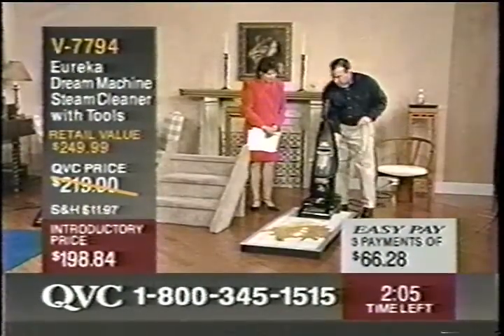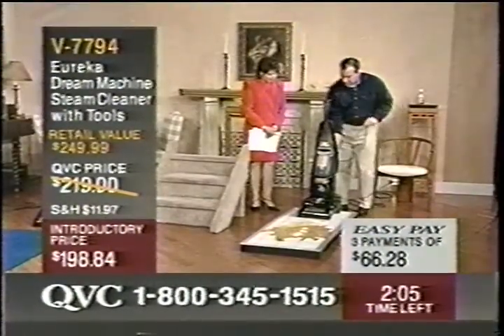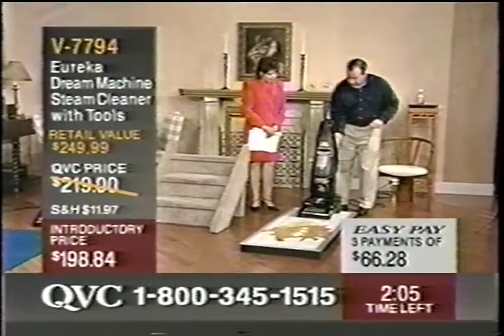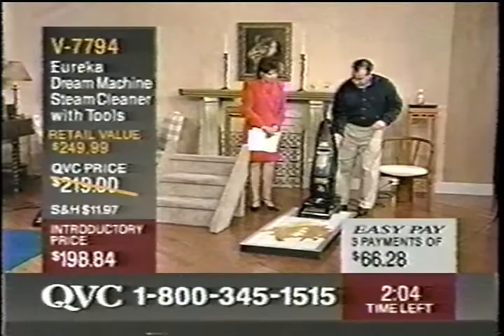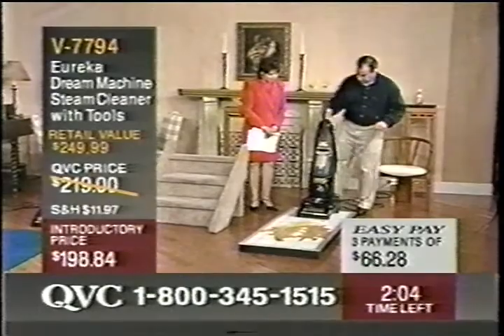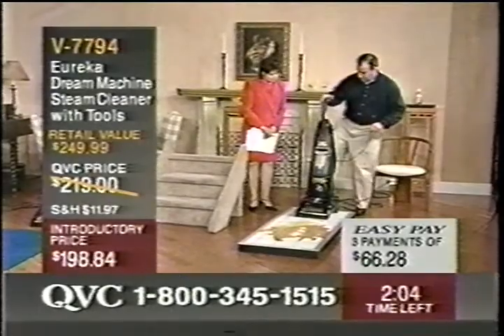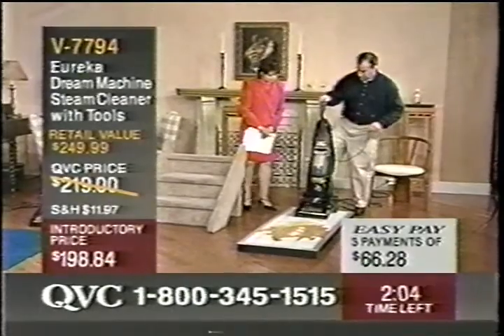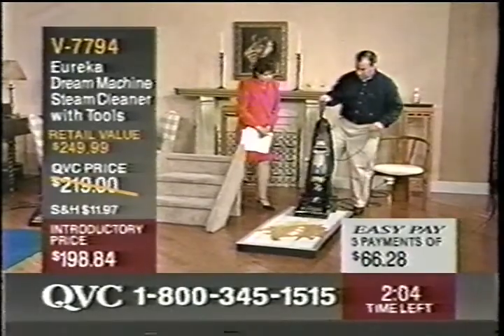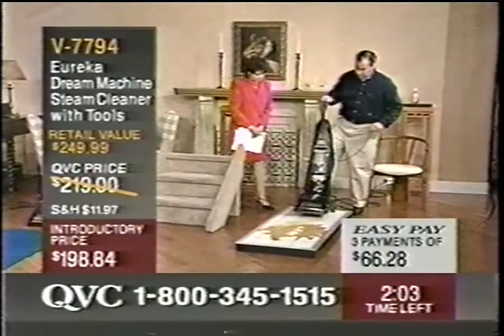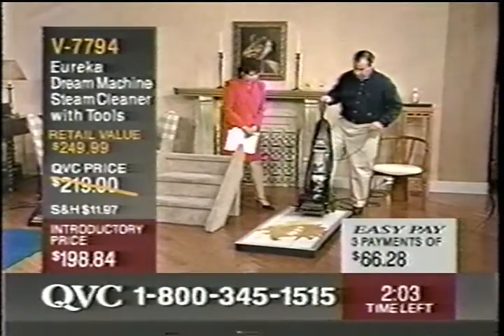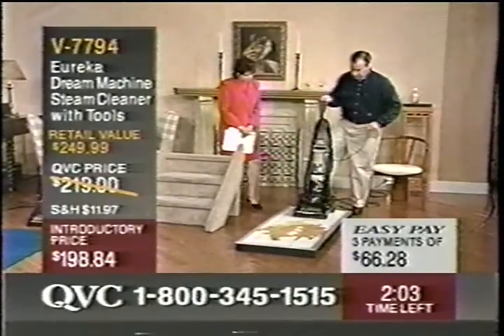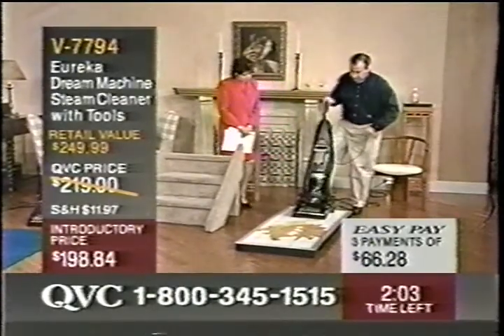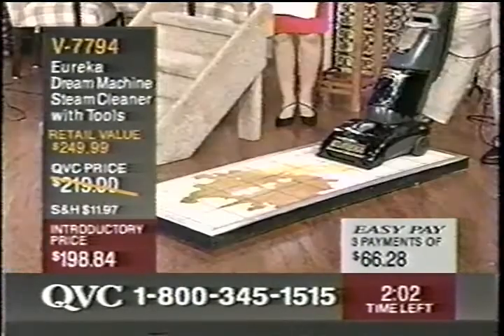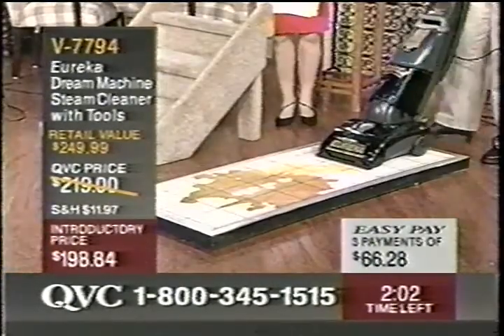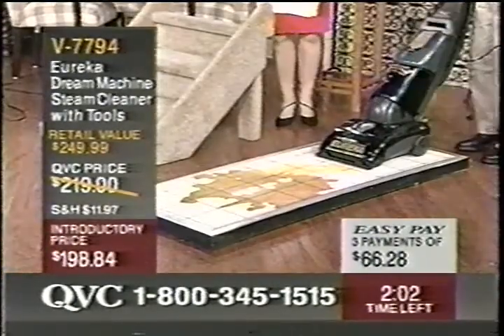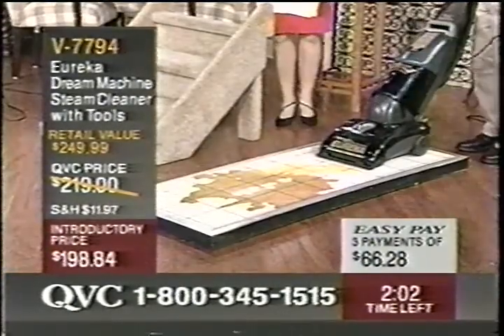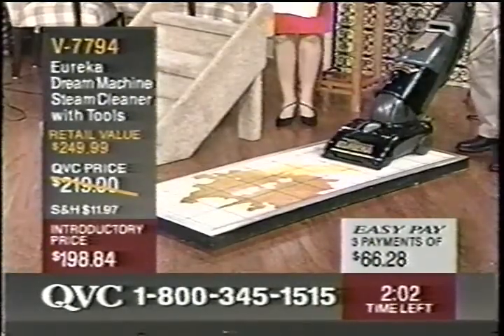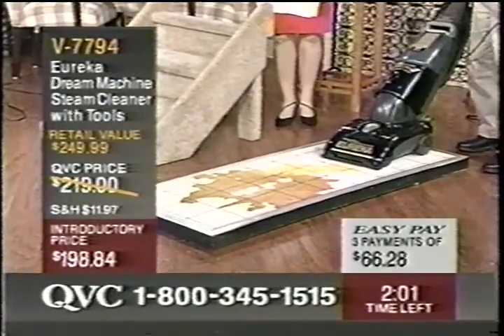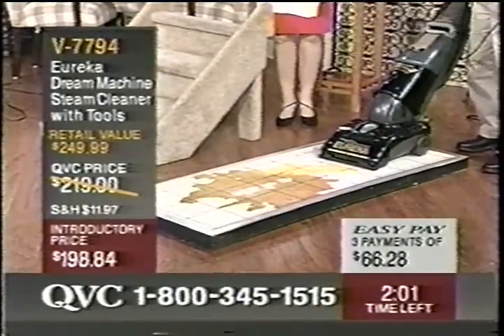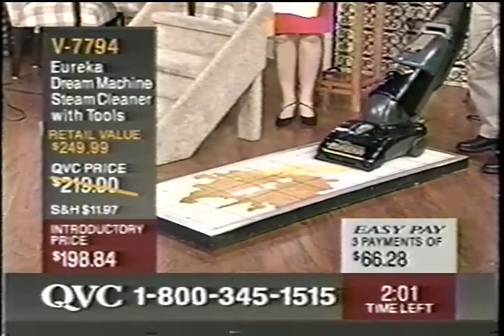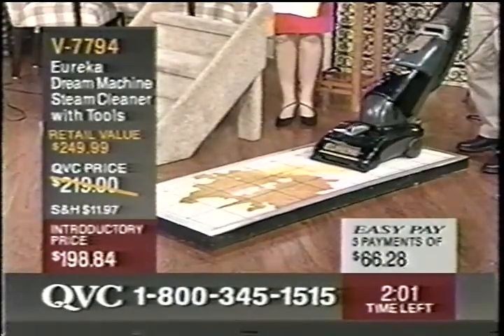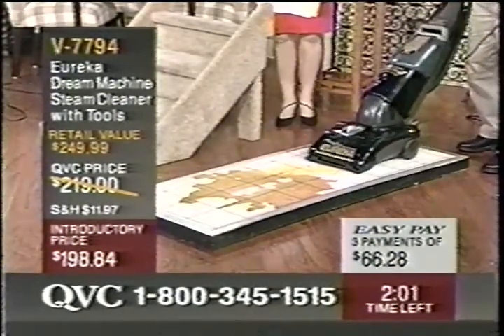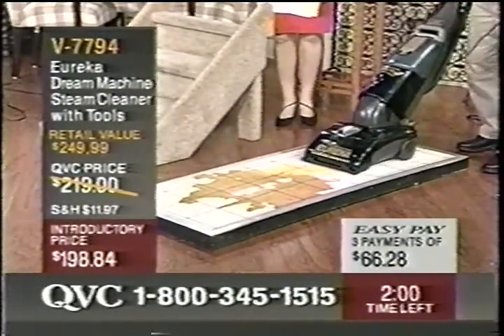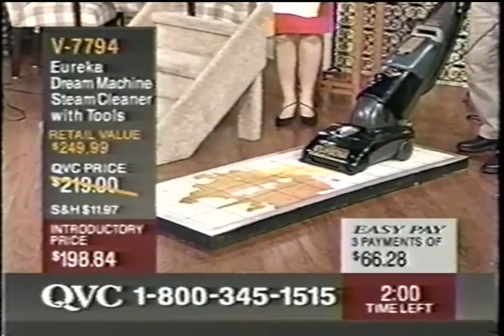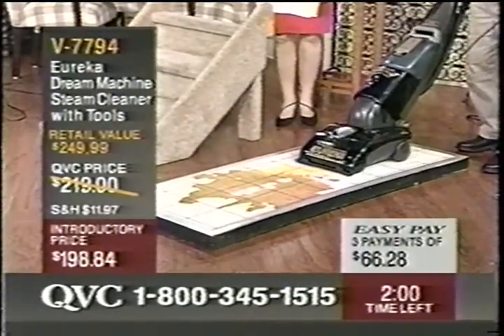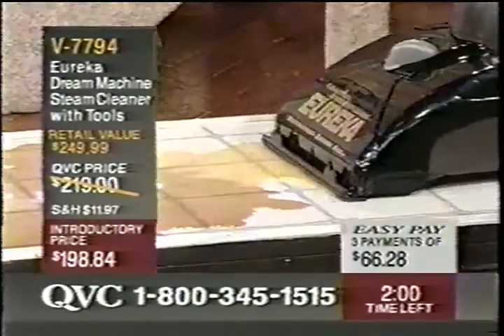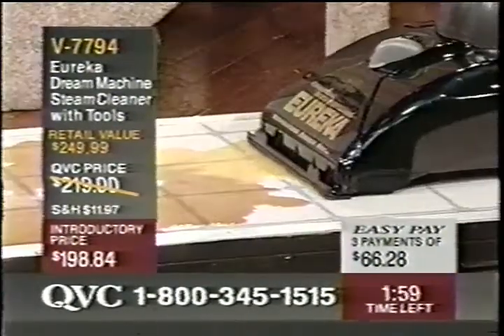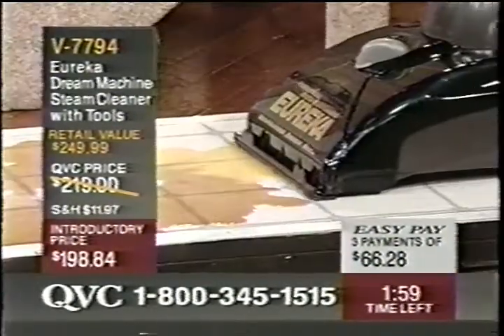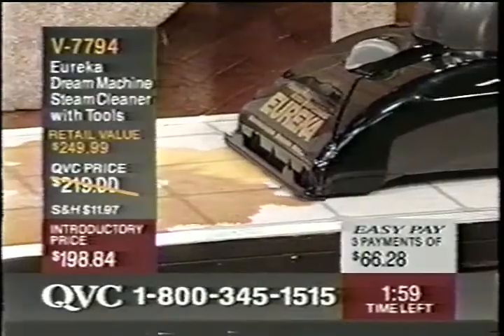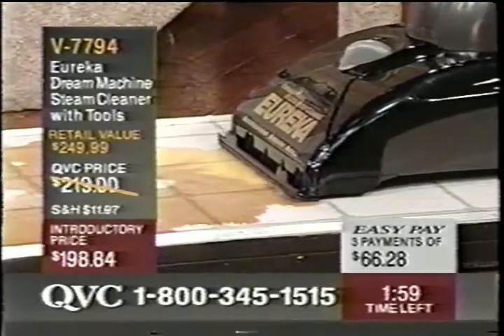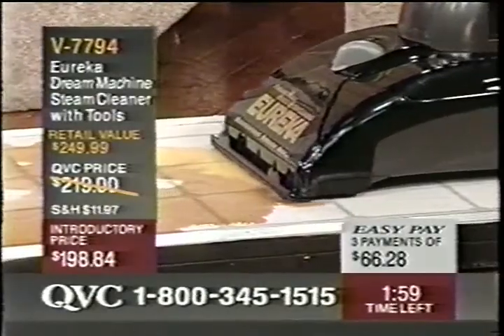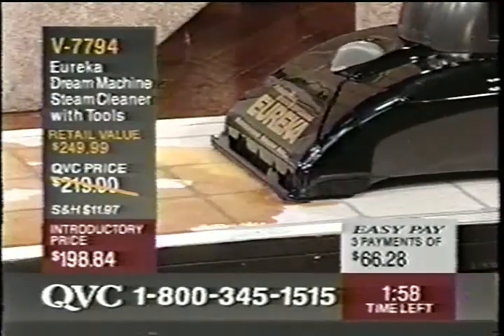So we're just going to turn it on. Wow. That's amazing.